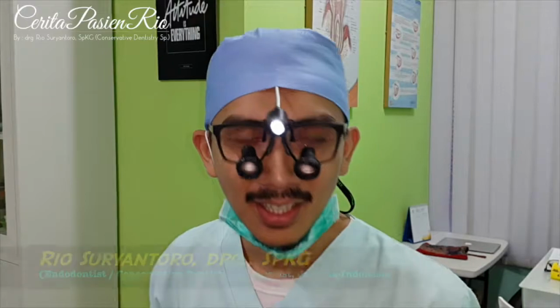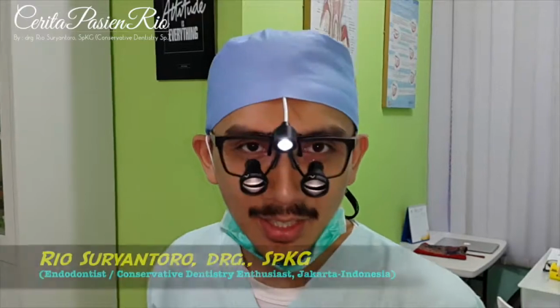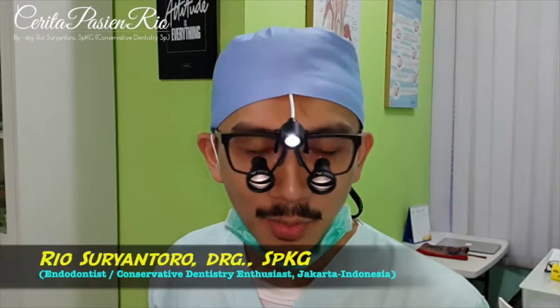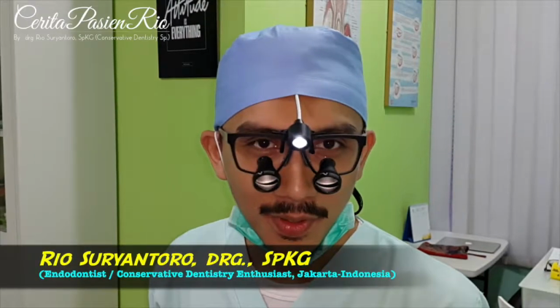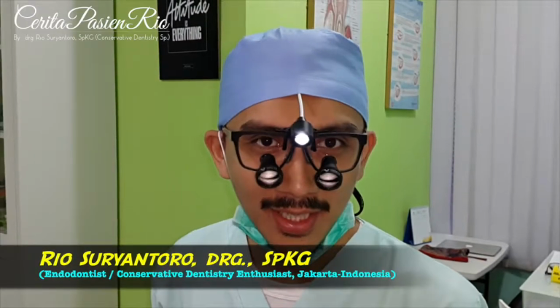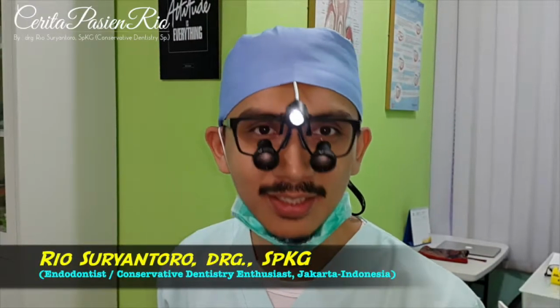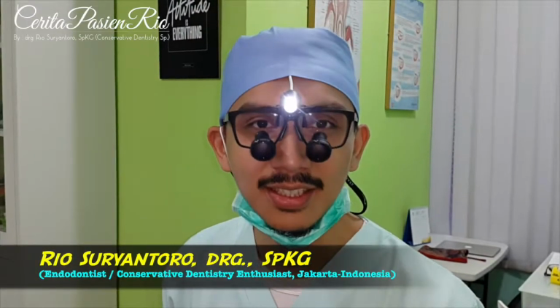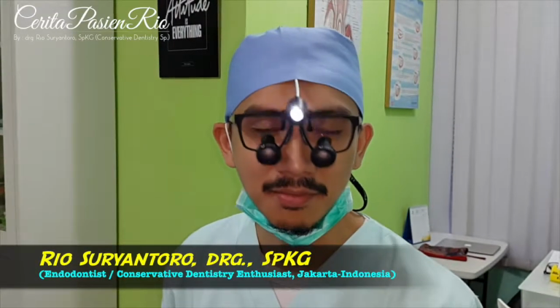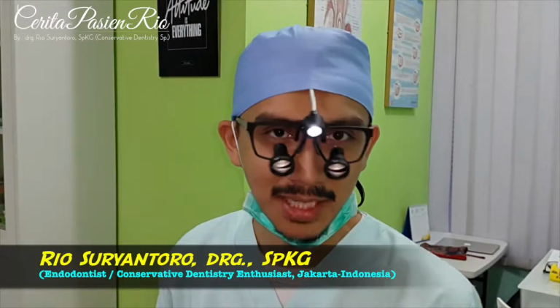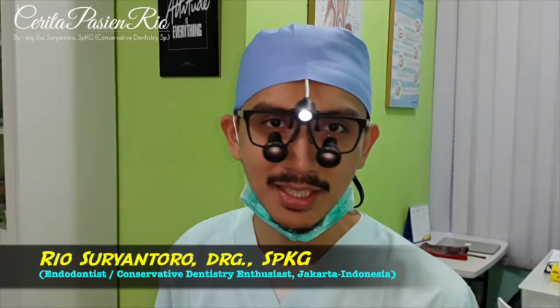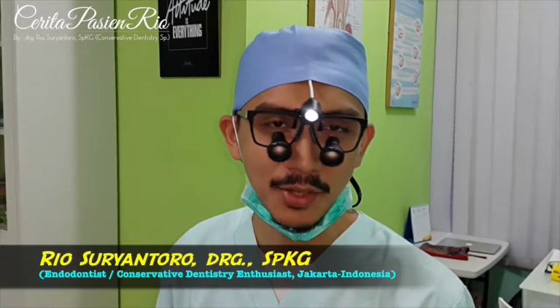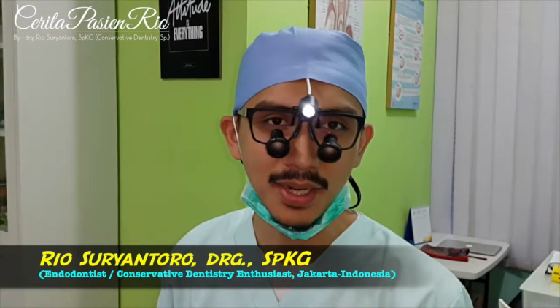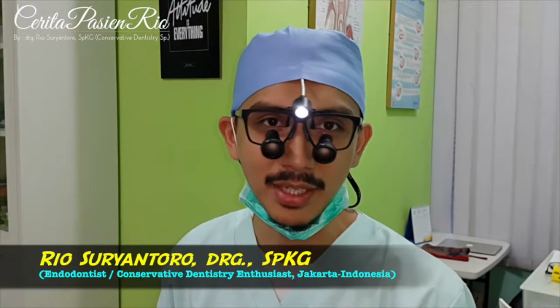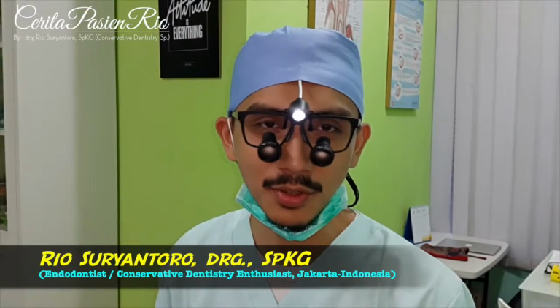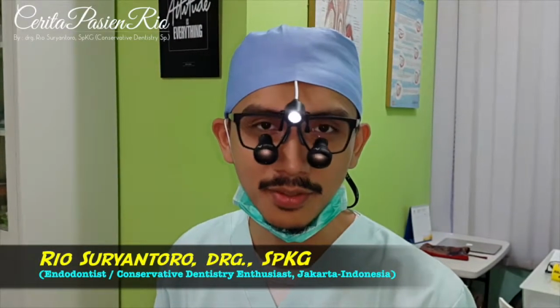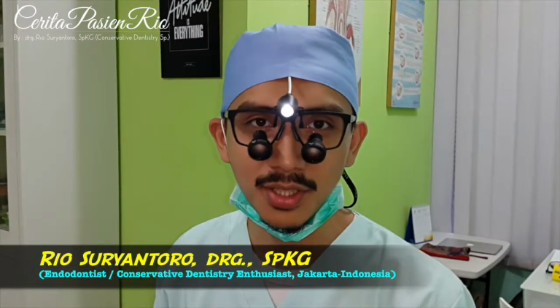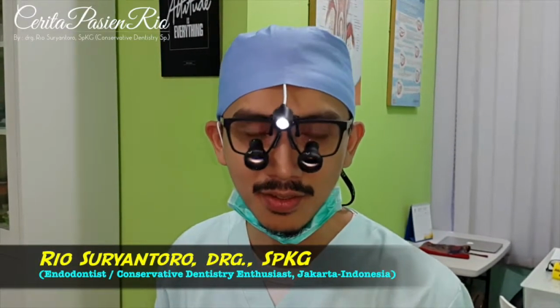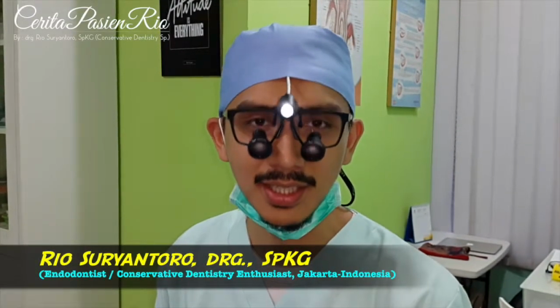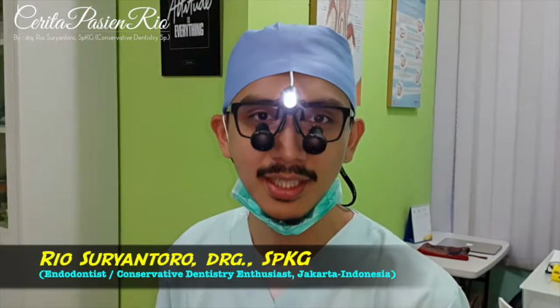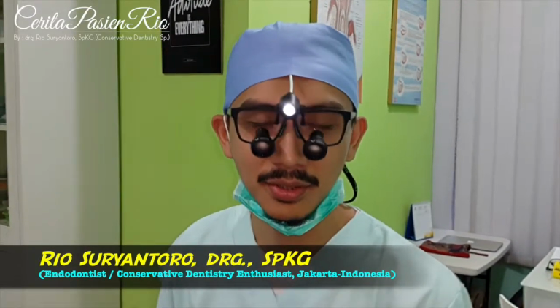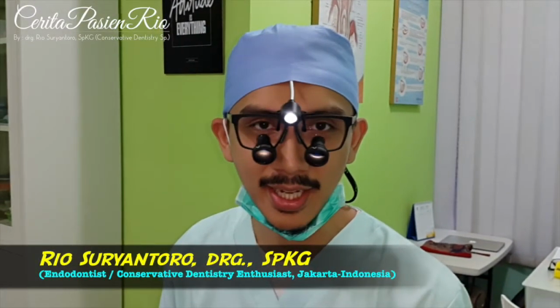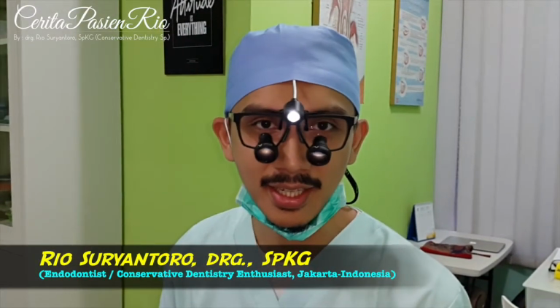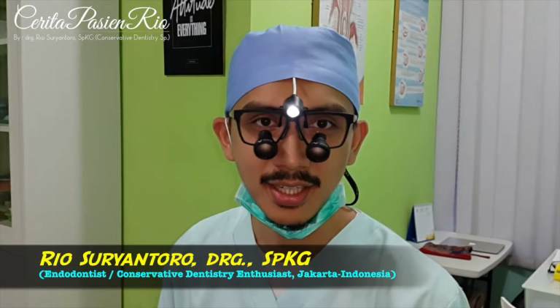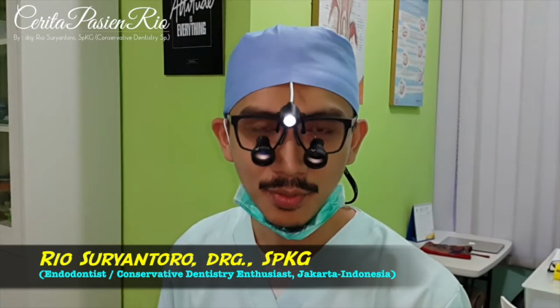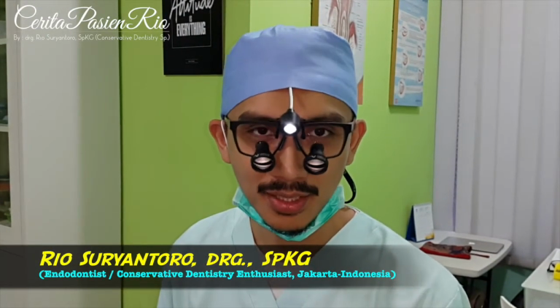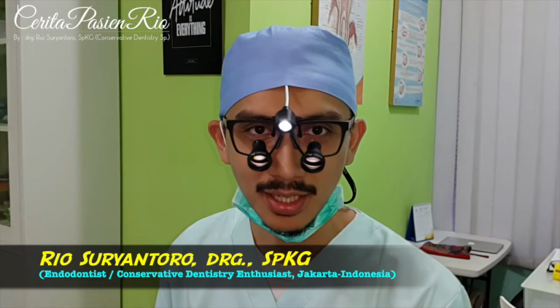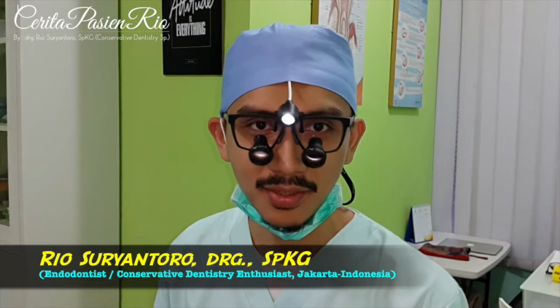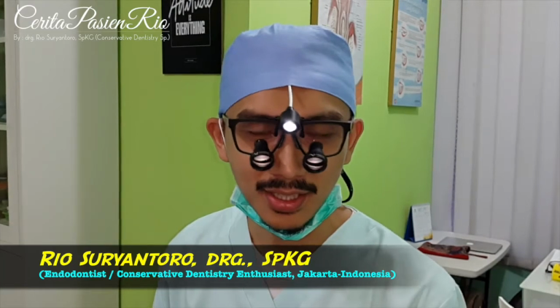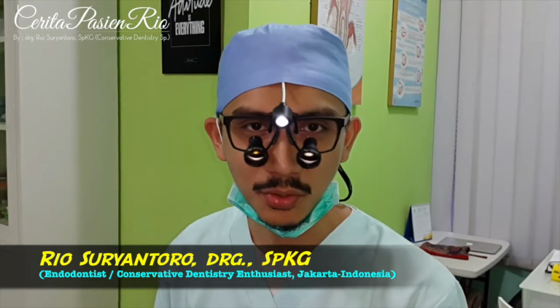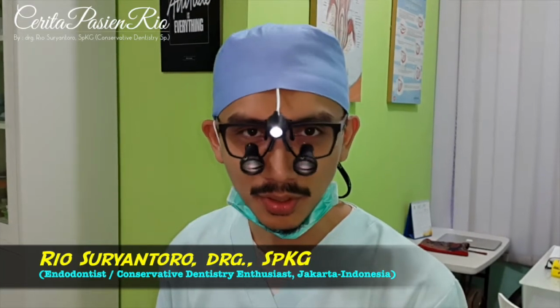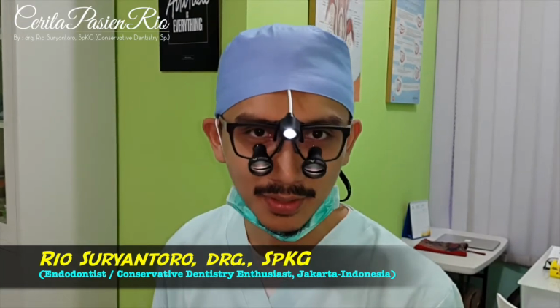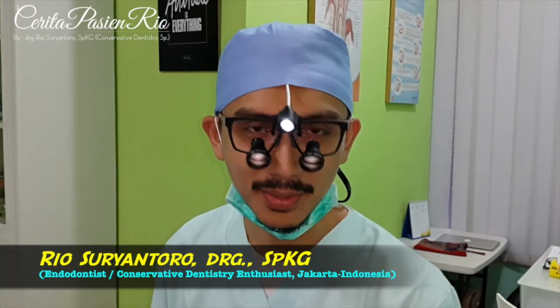Hi, good morning. My name is Rio. I'm an endodontist from Jakarta.